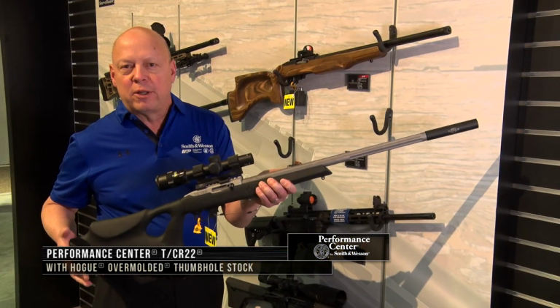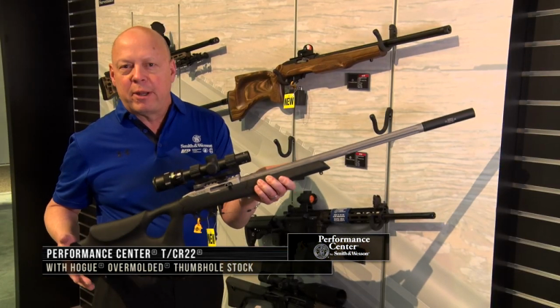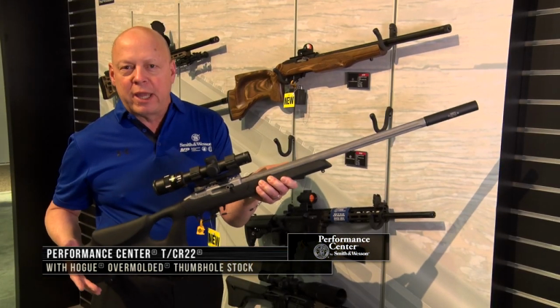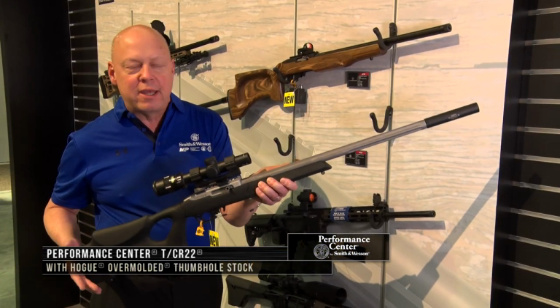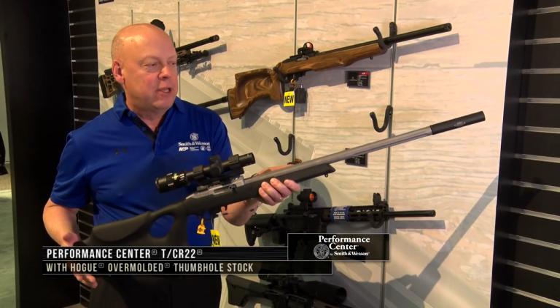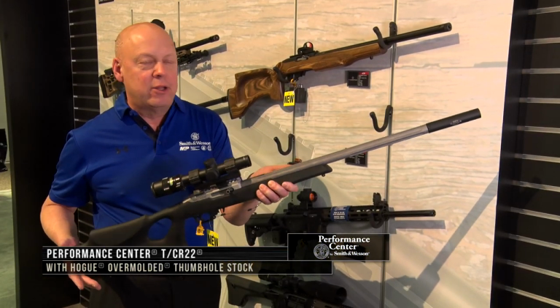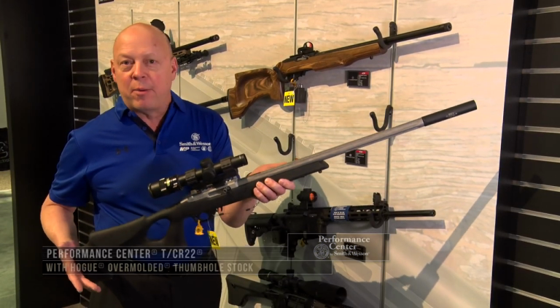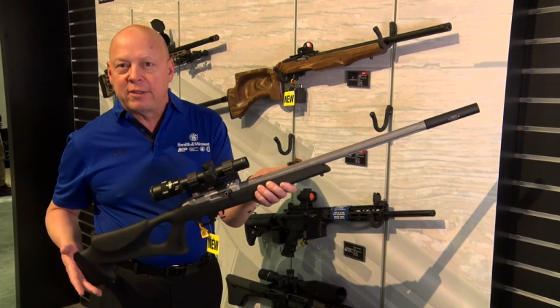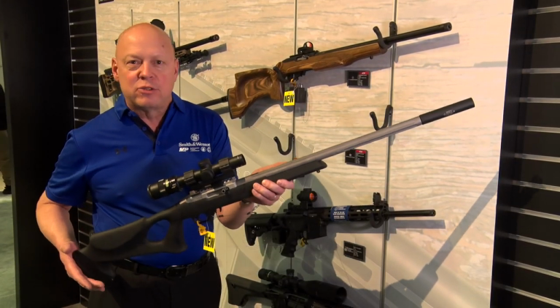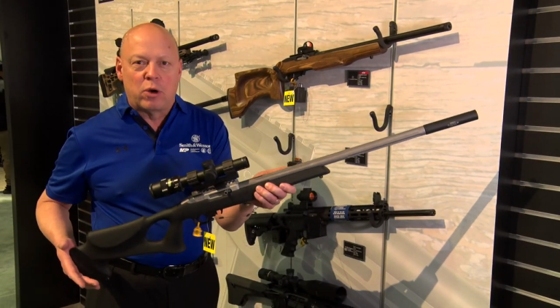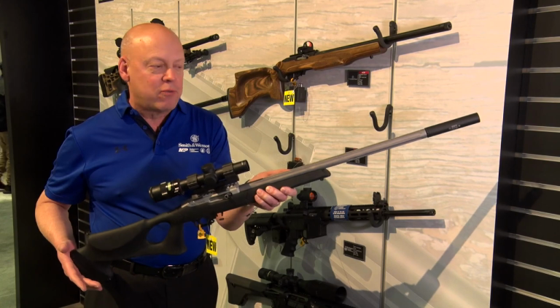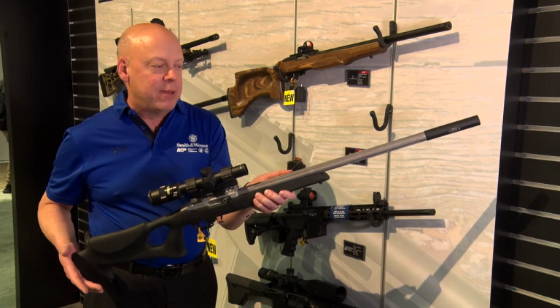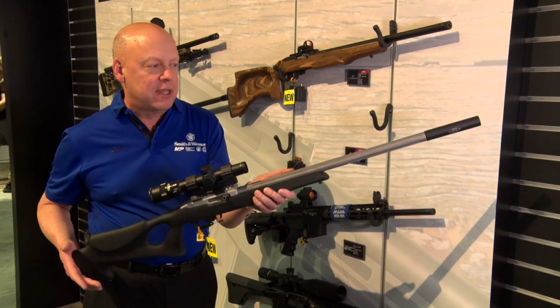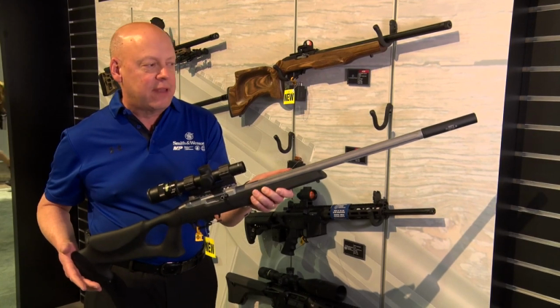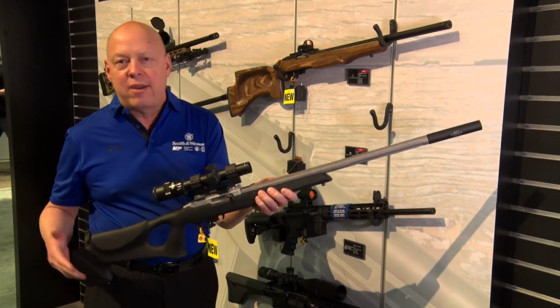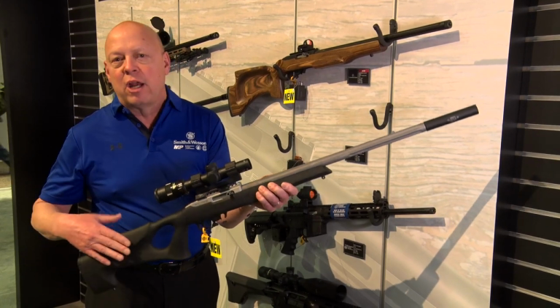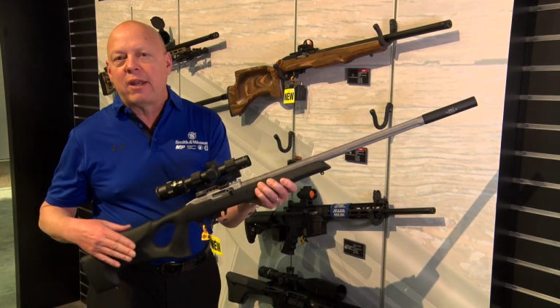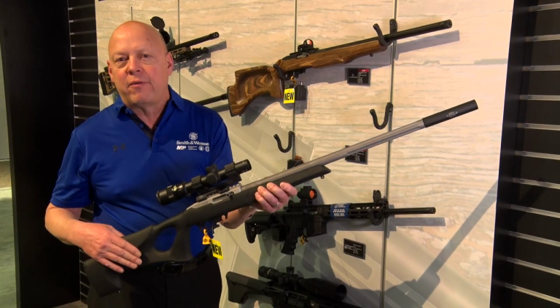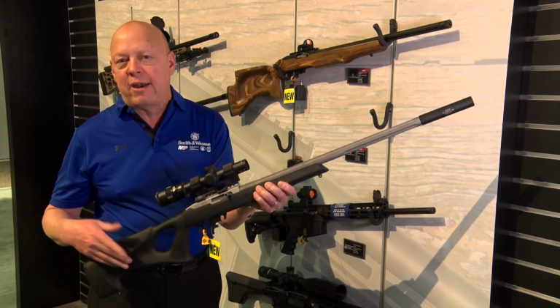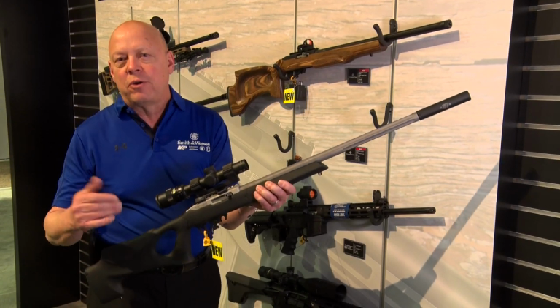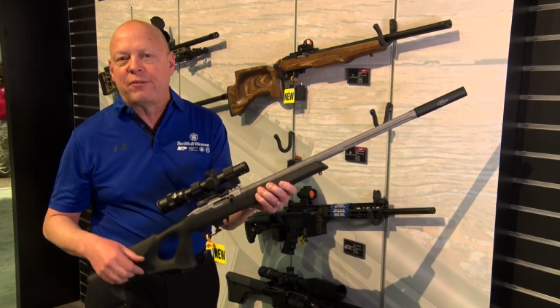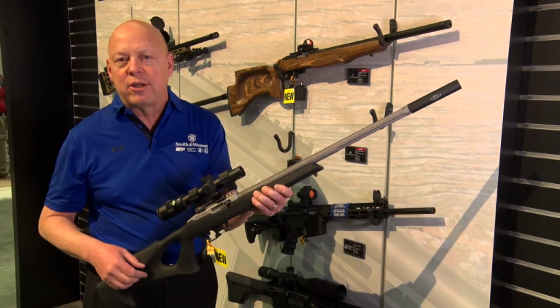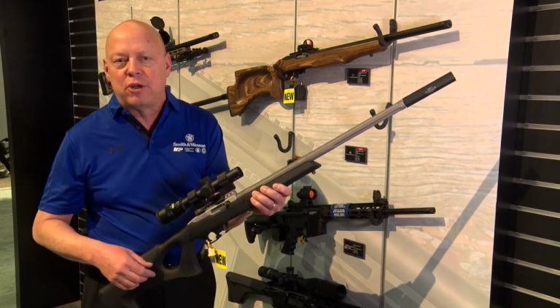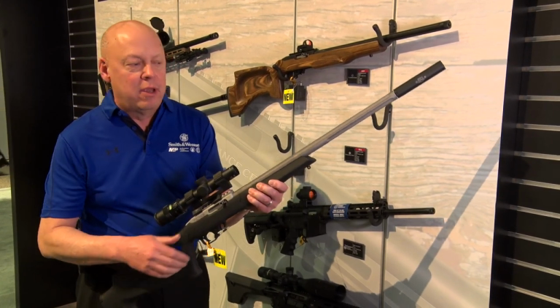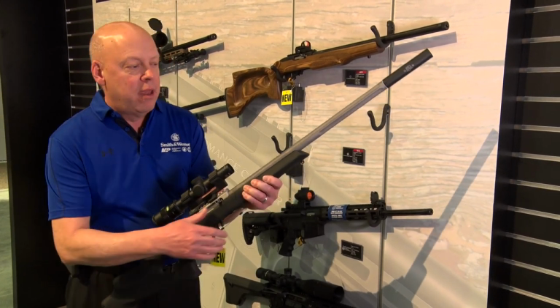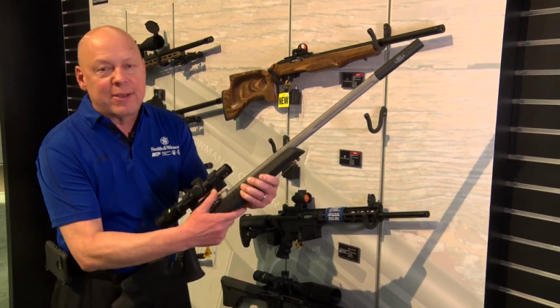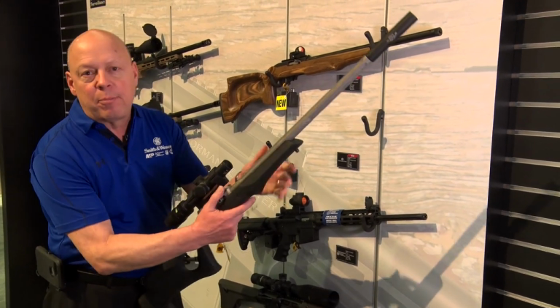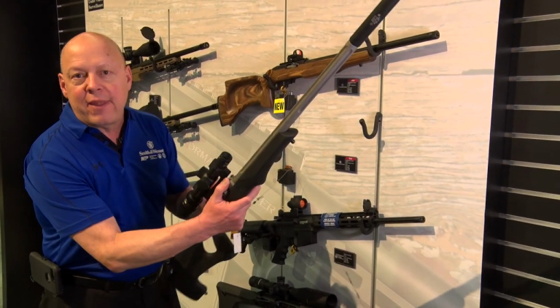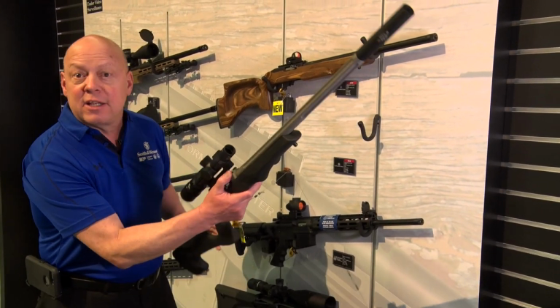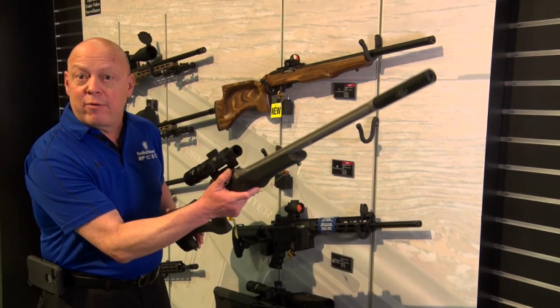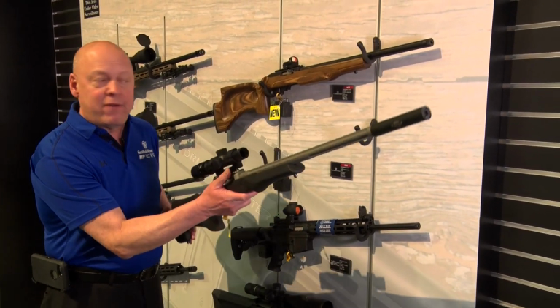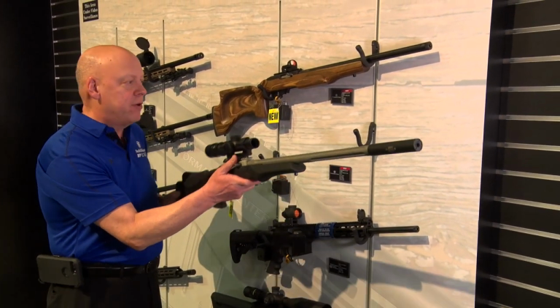It's great for youth — whether you want to do a little plinking, hunt squirrels or rabbits, or shoot off the bench. MSRP on that gun is right around $500.